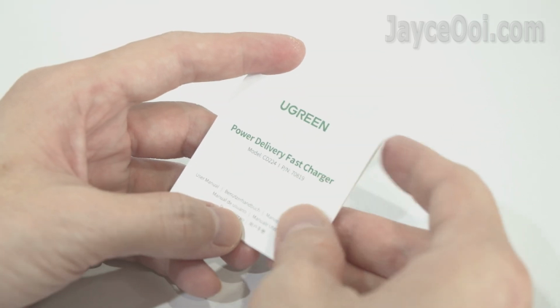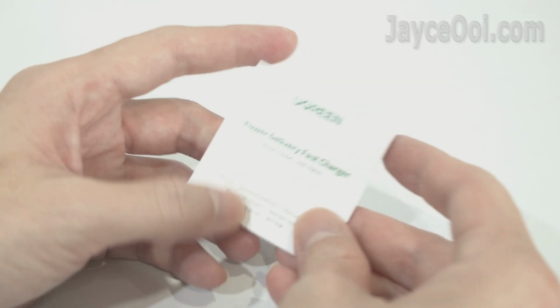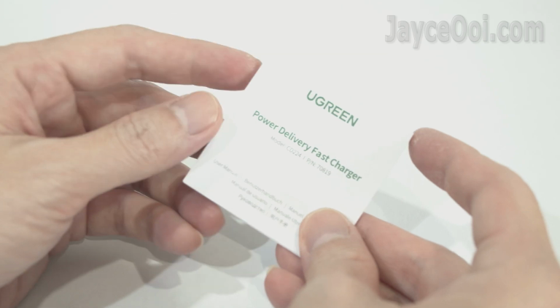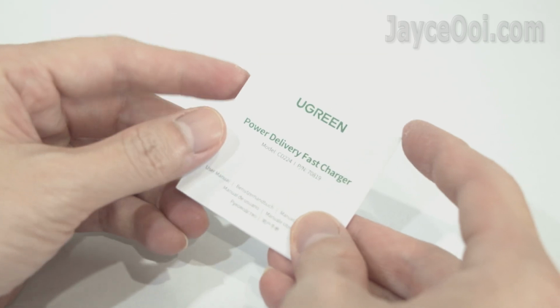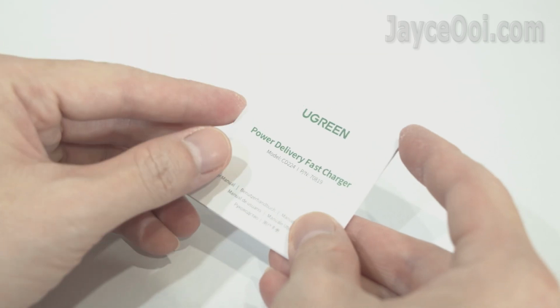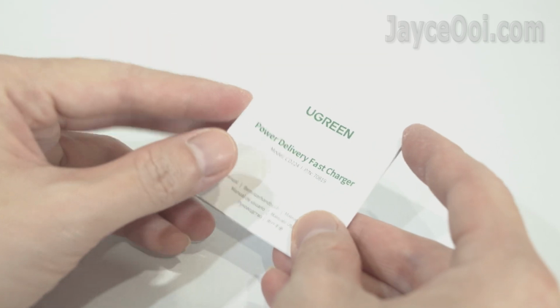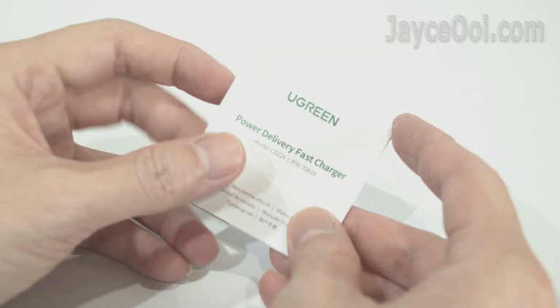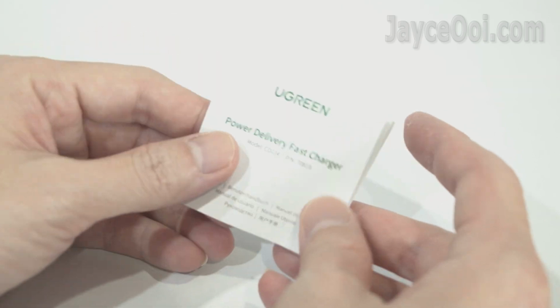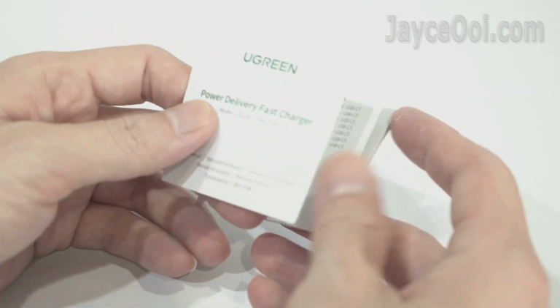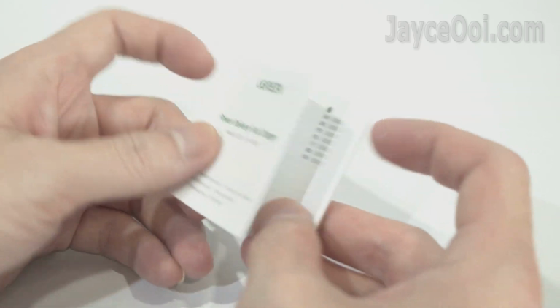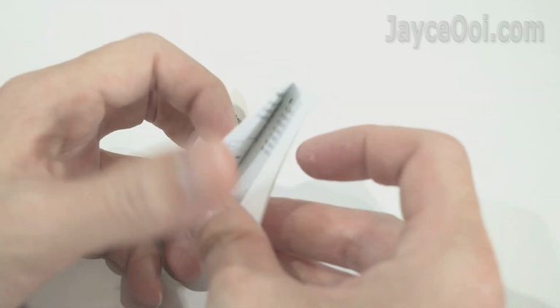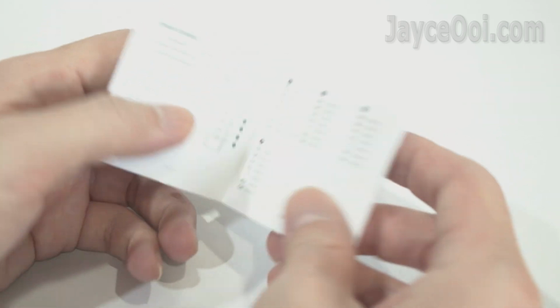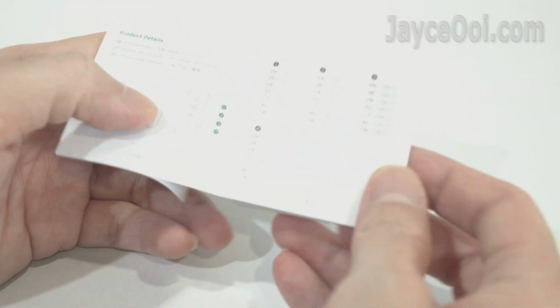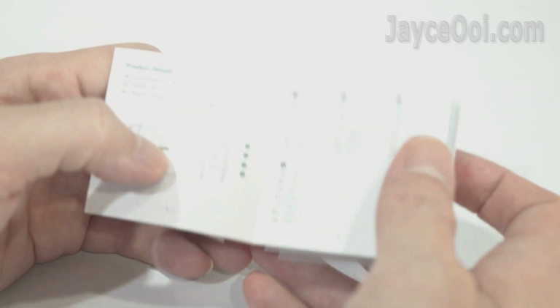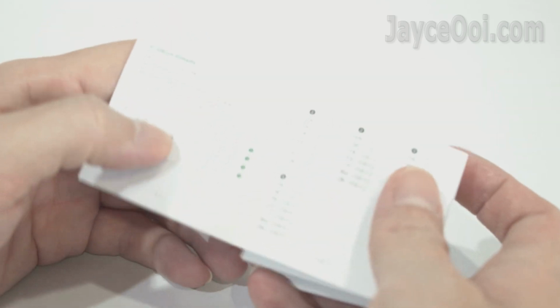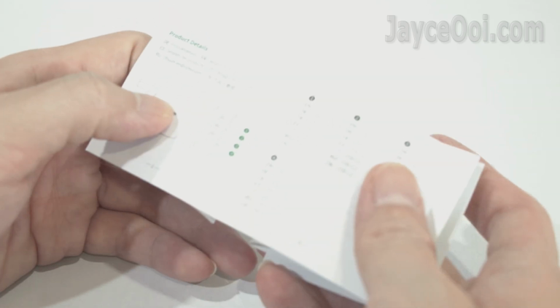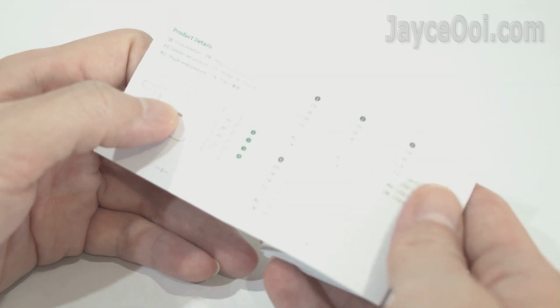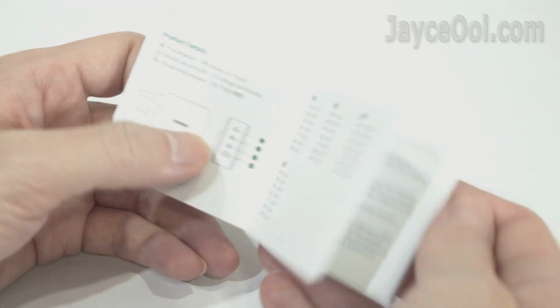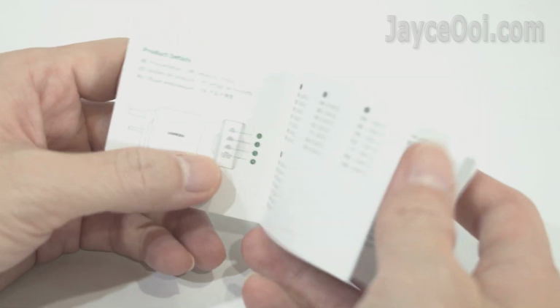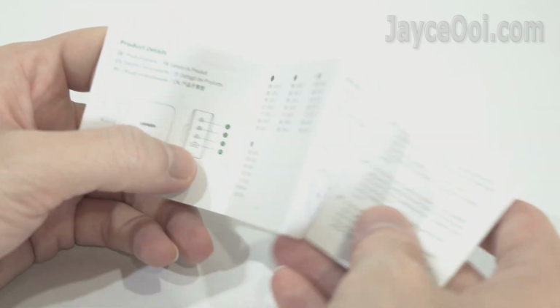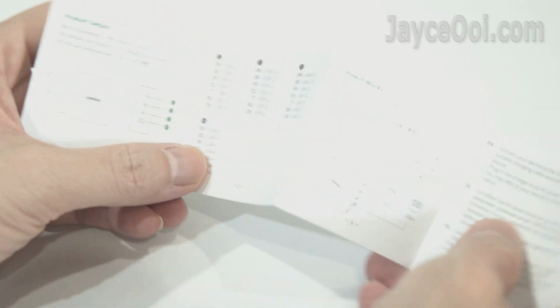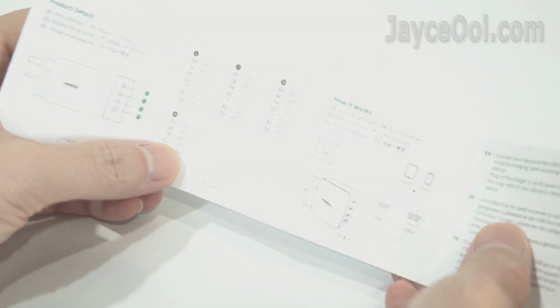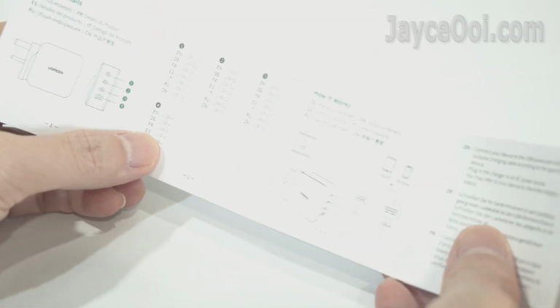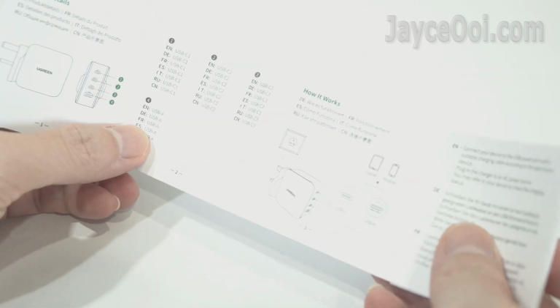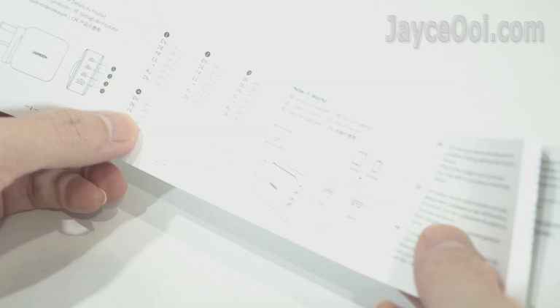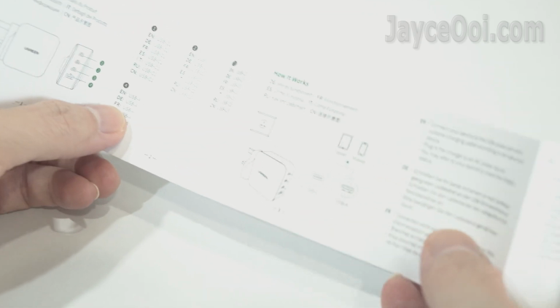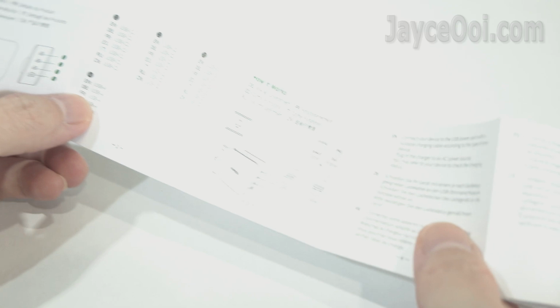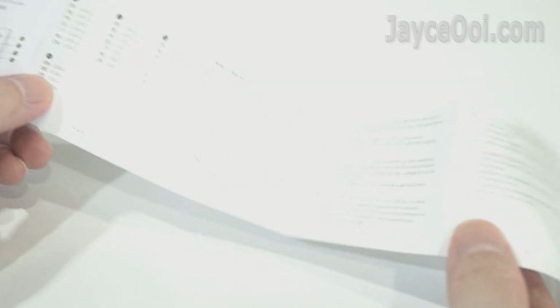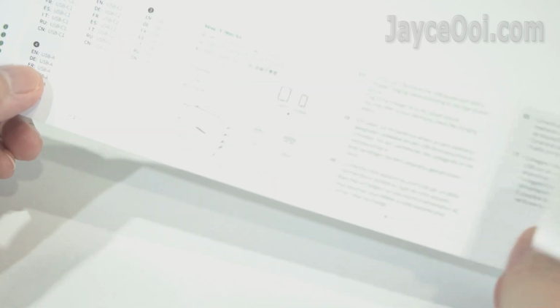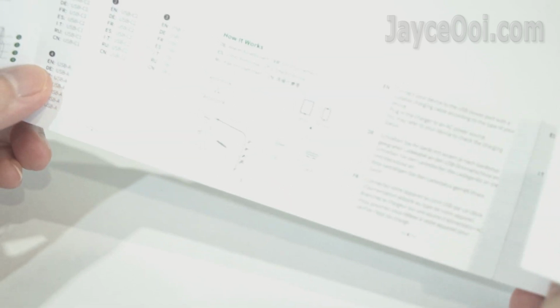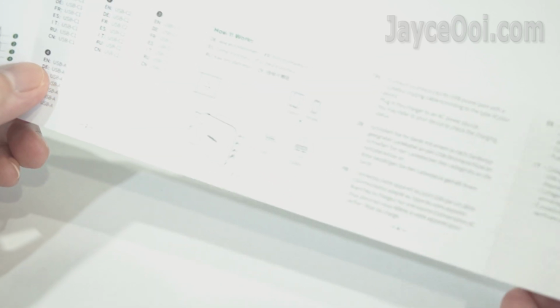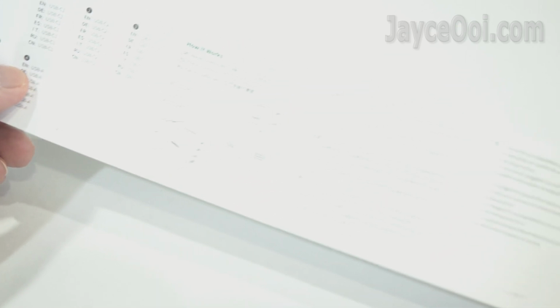Here is the user manual in multiple languages. Take your time to go through it.